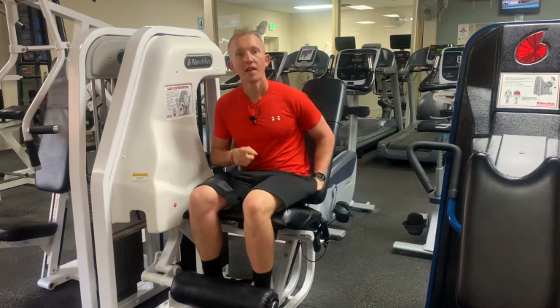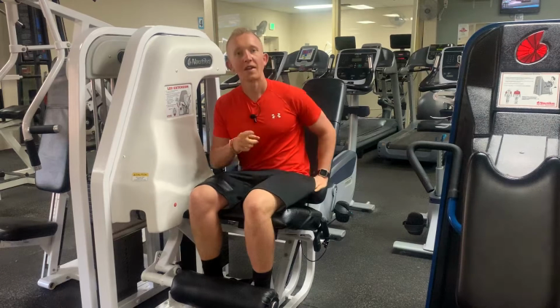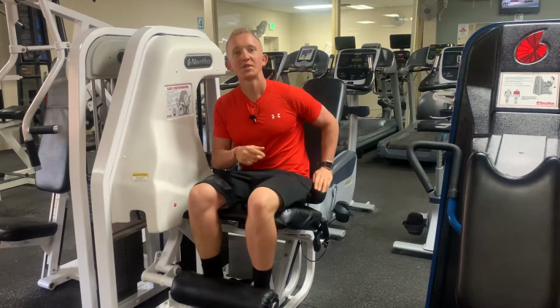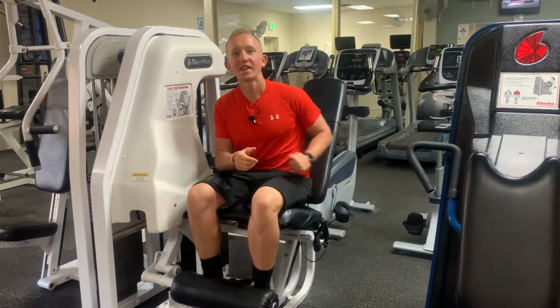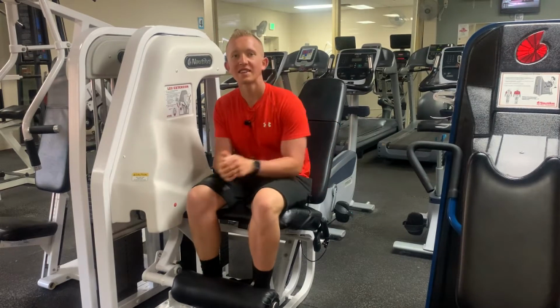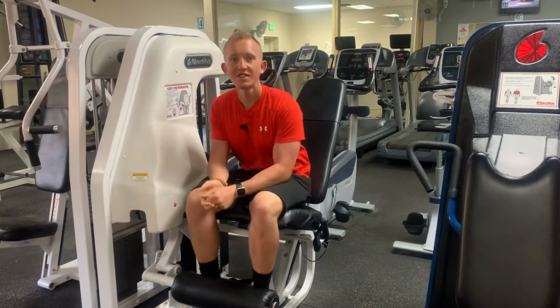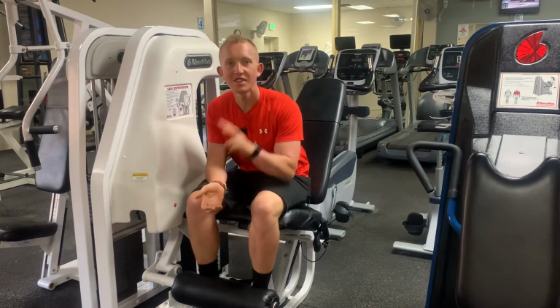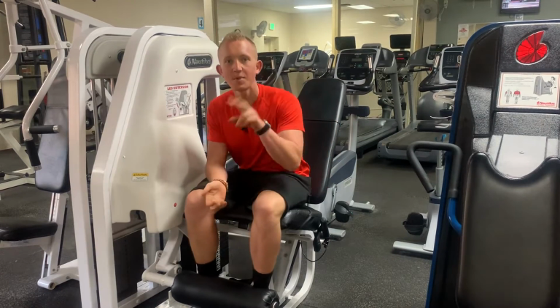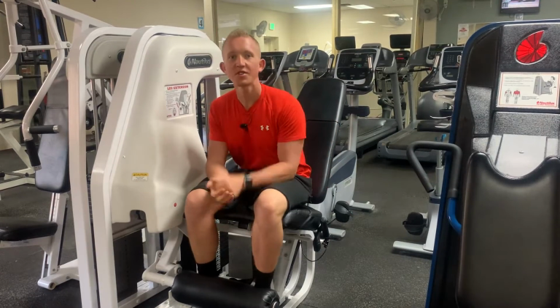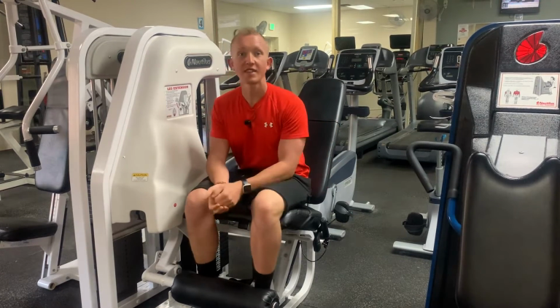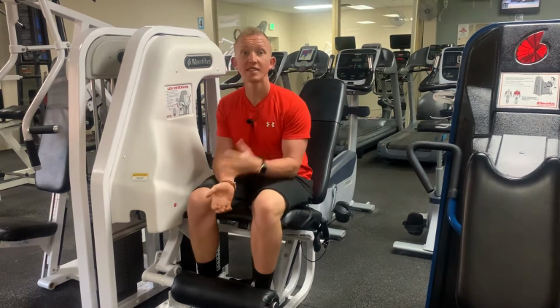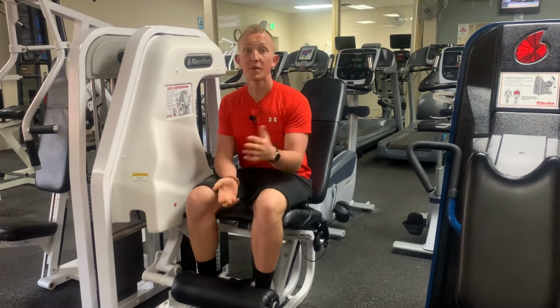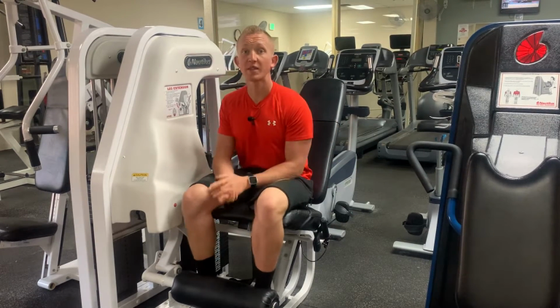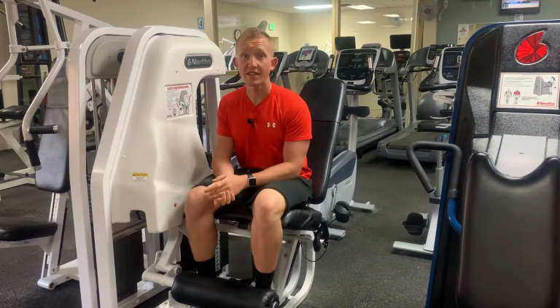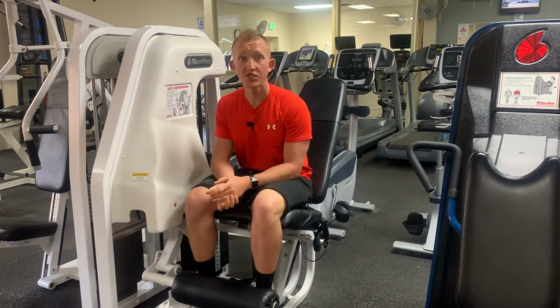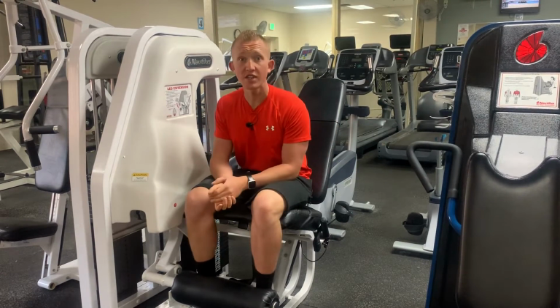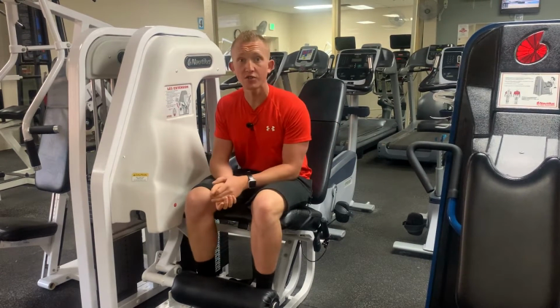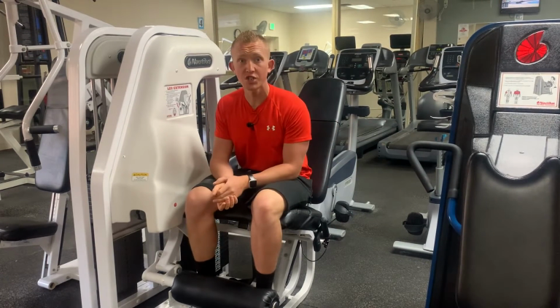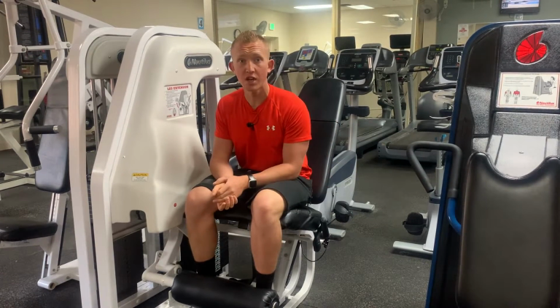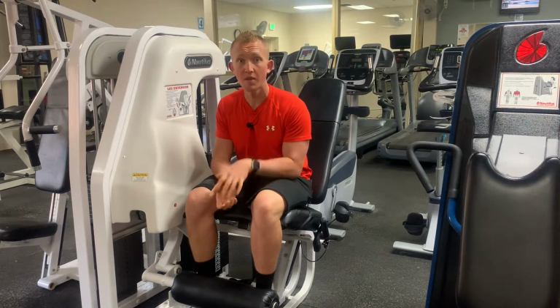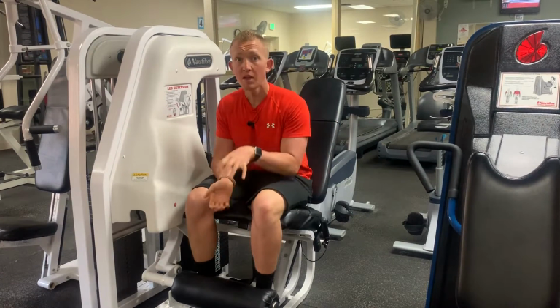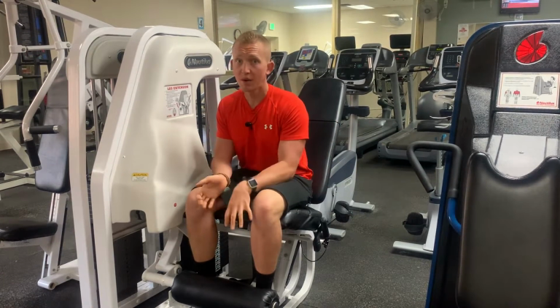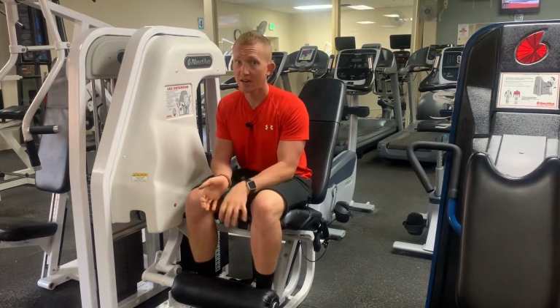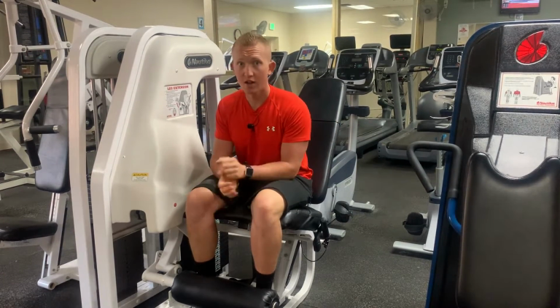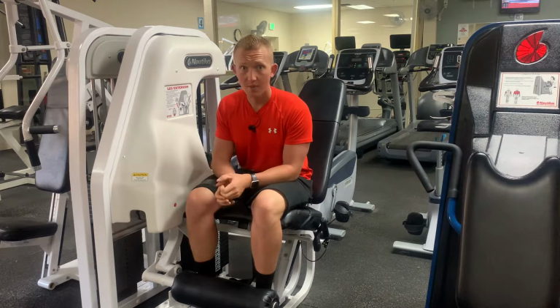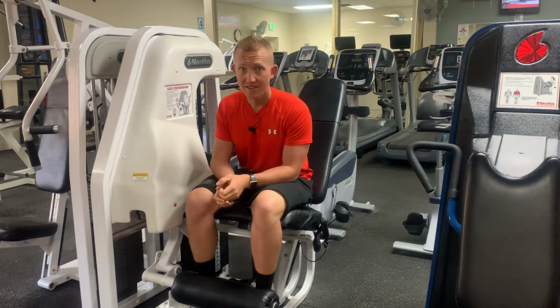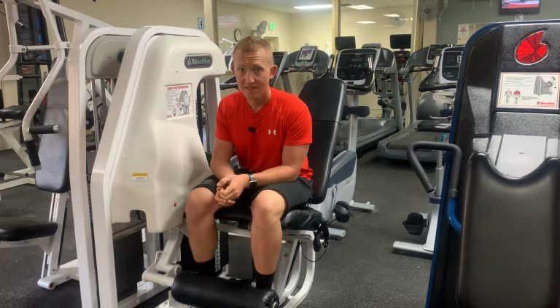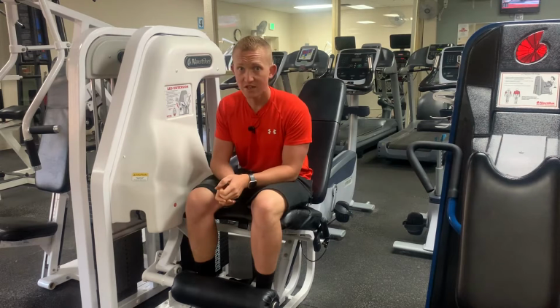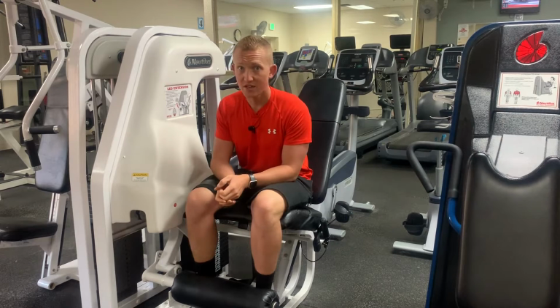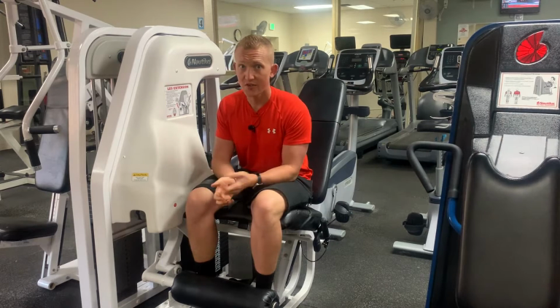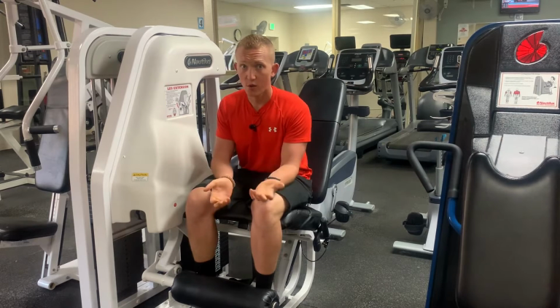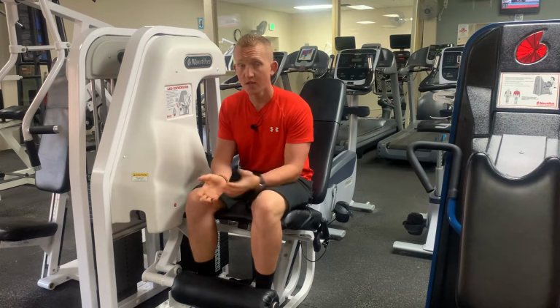How to leg extension in two minutes or less. This is Blake with Kaizen Training and Nutrition, breaking down a common isolation exercise for your quads.